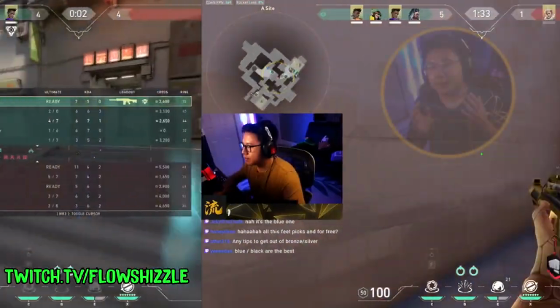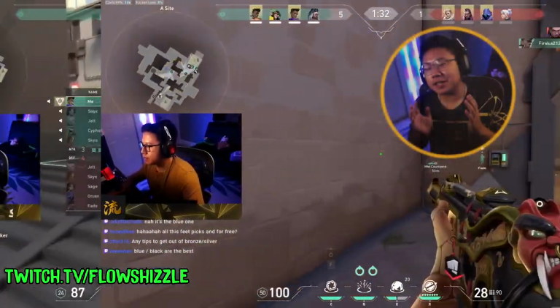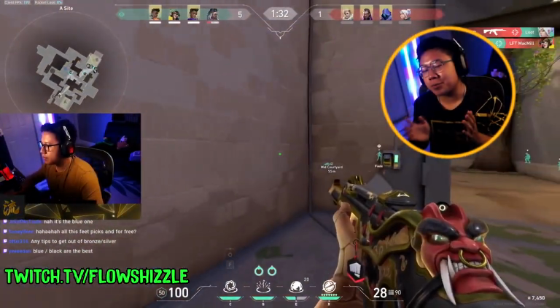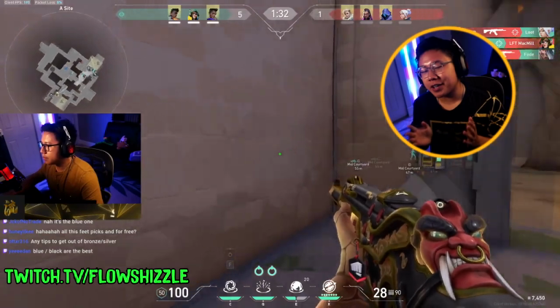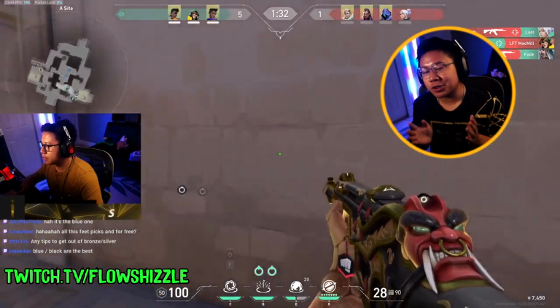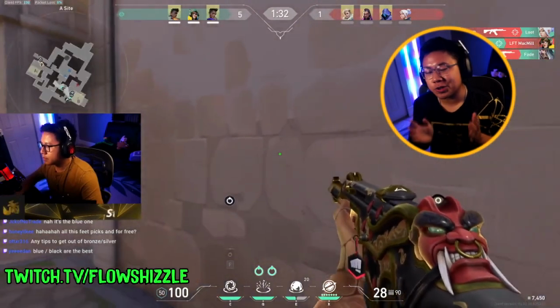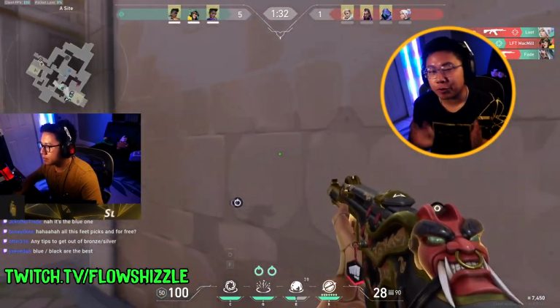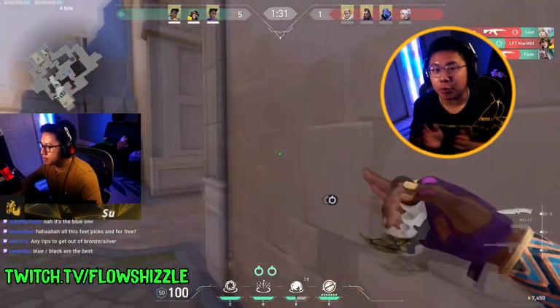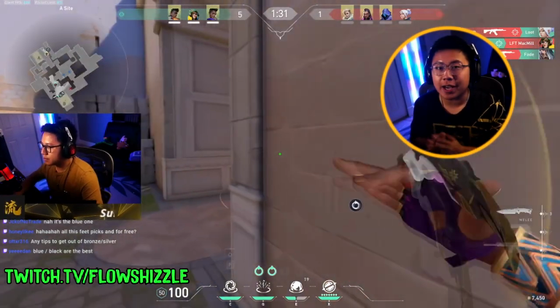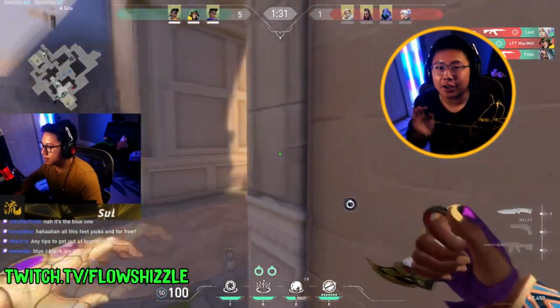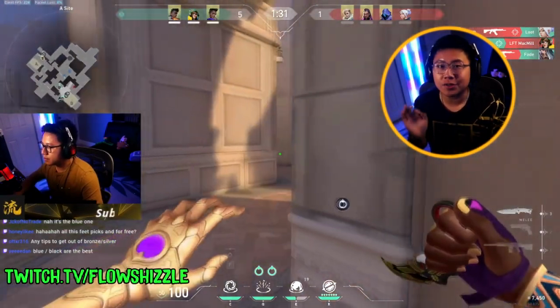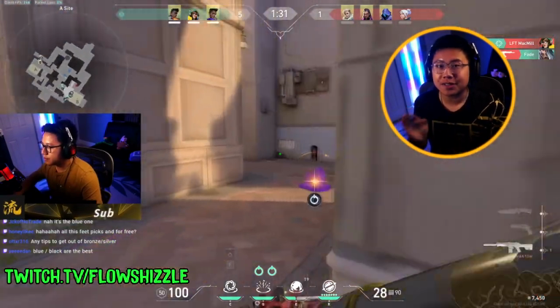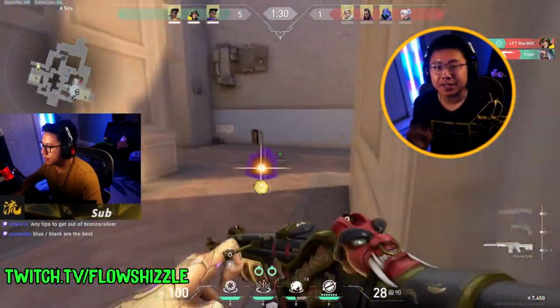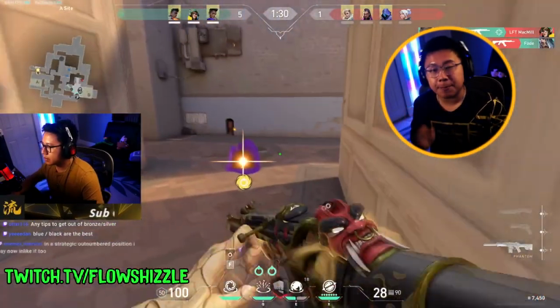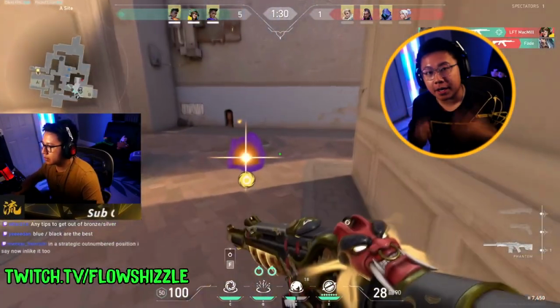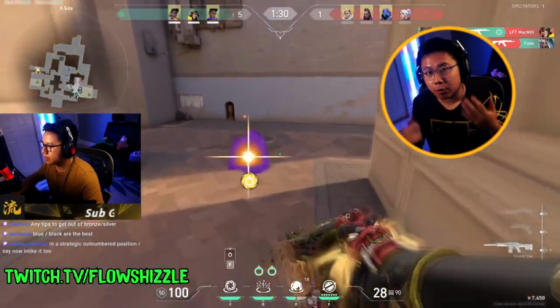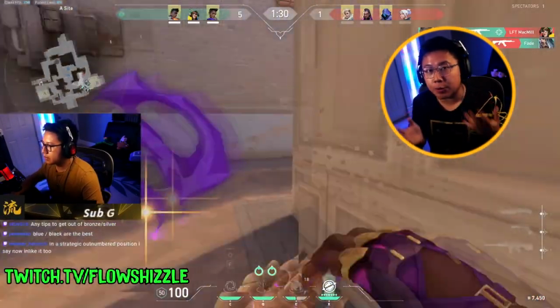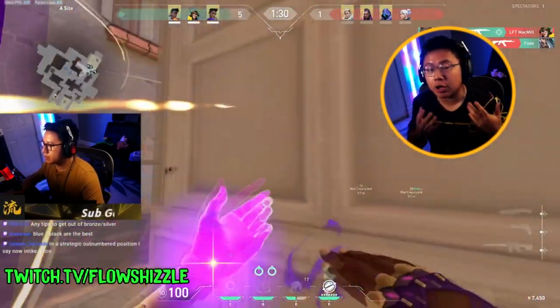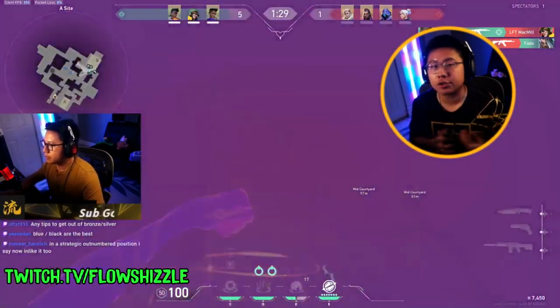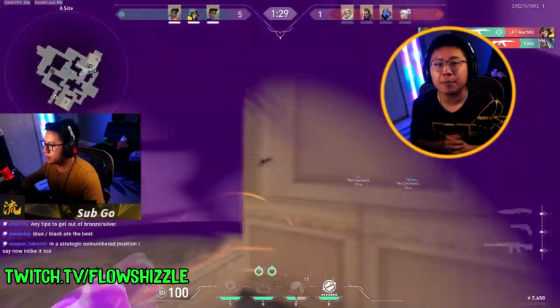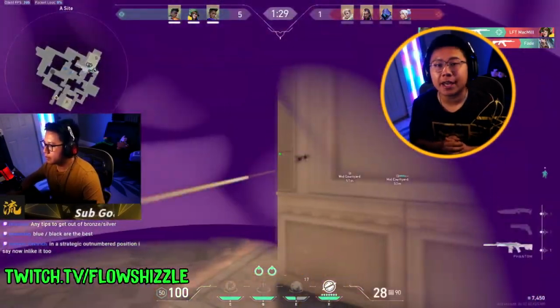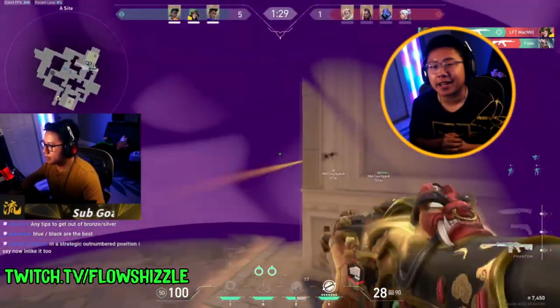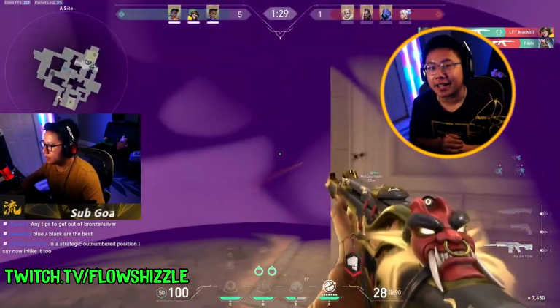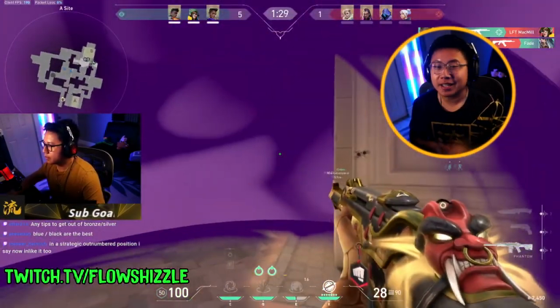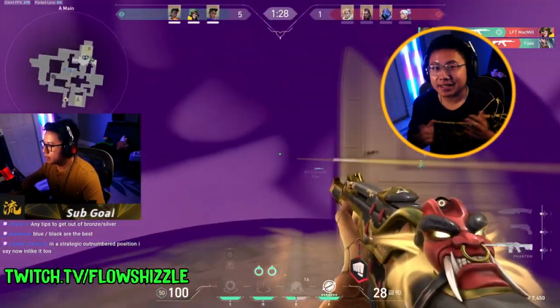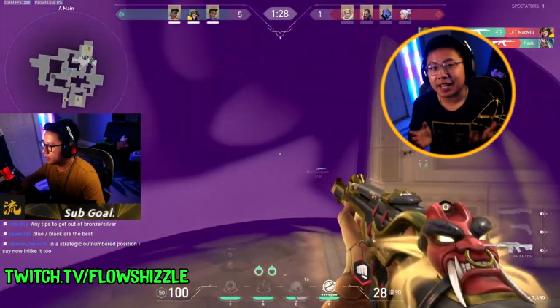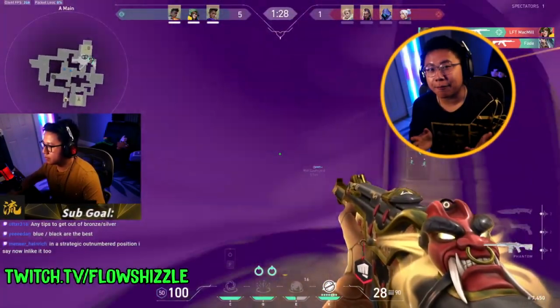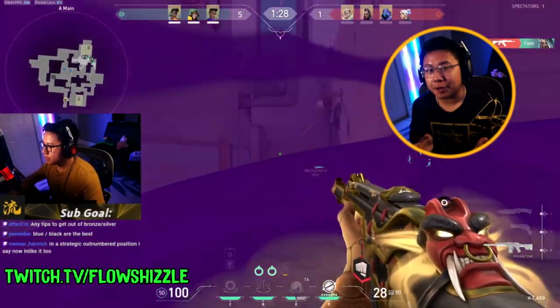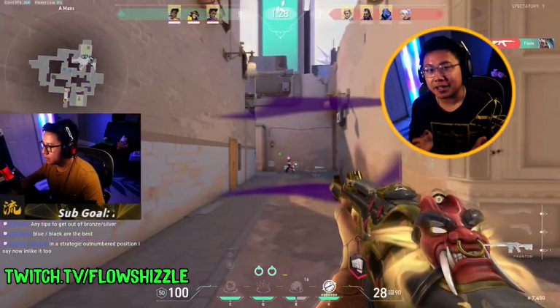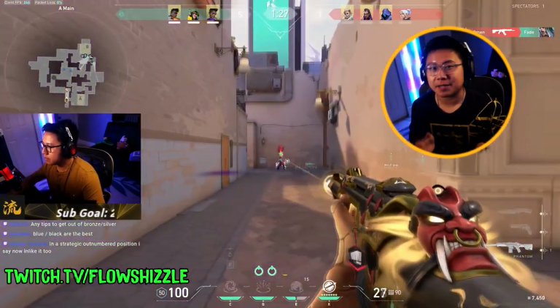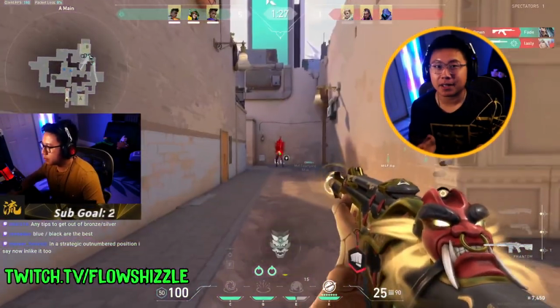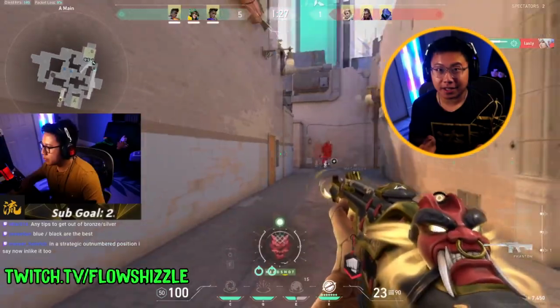This right here shows a great way how you can use the dissipate or recall star mechanic on Astra to get a free unsuspecting kill.